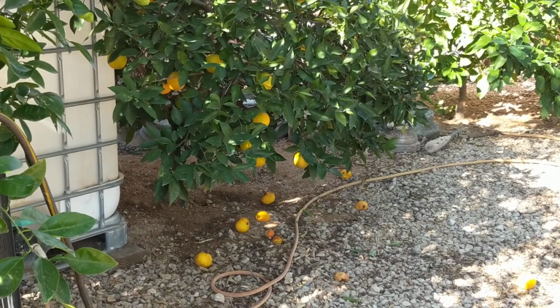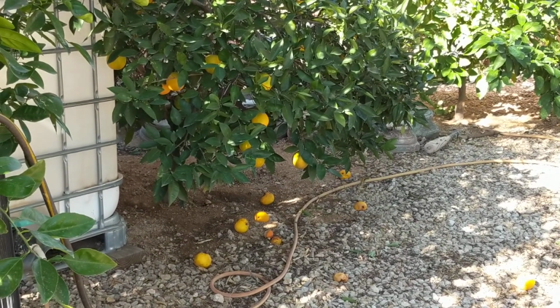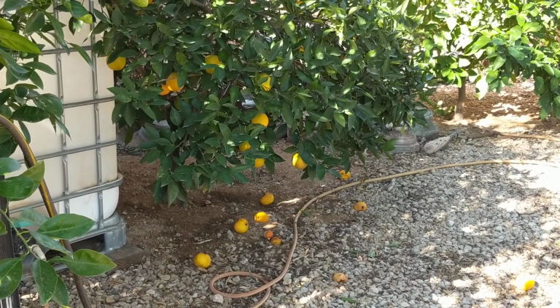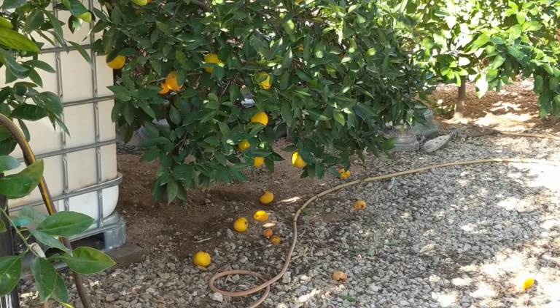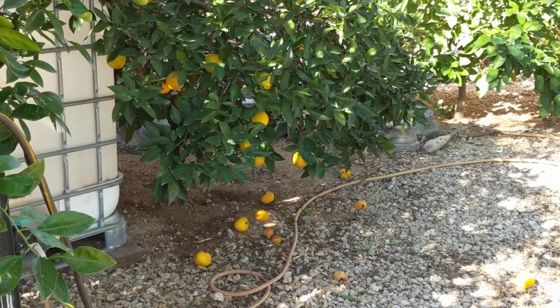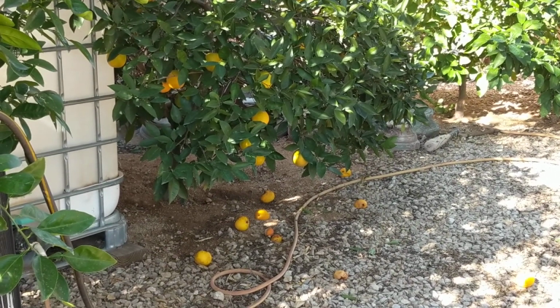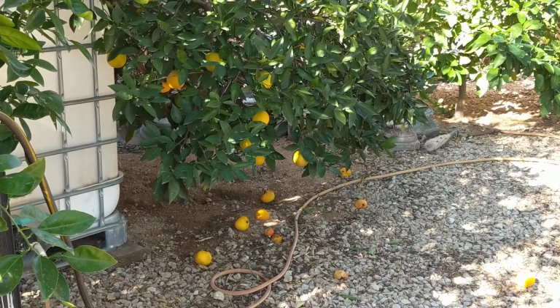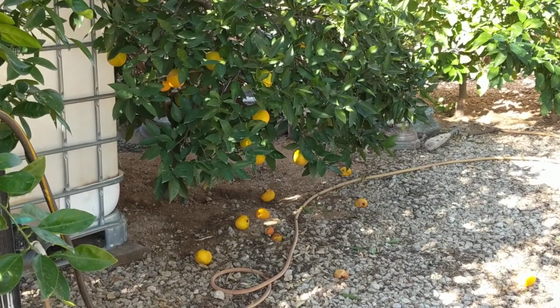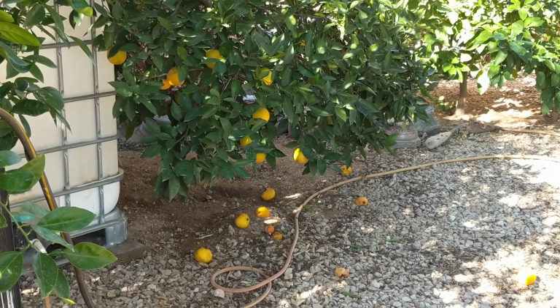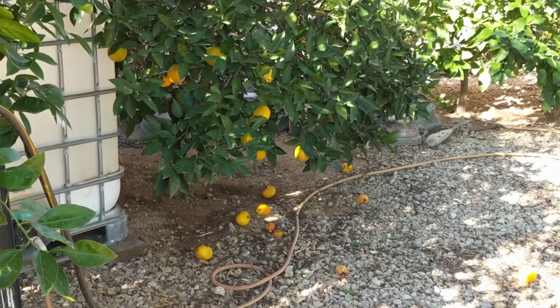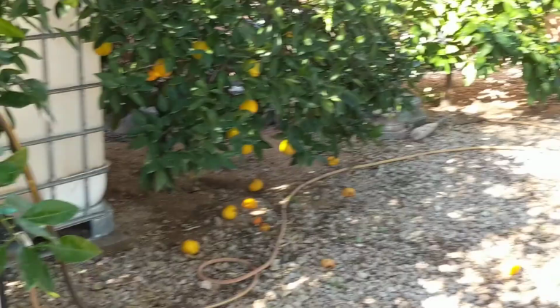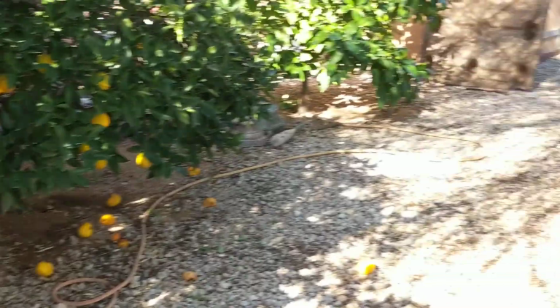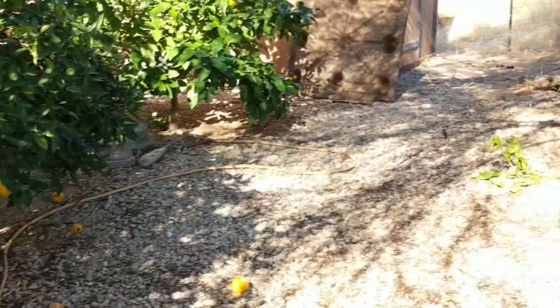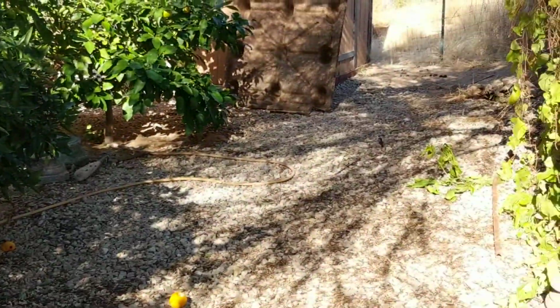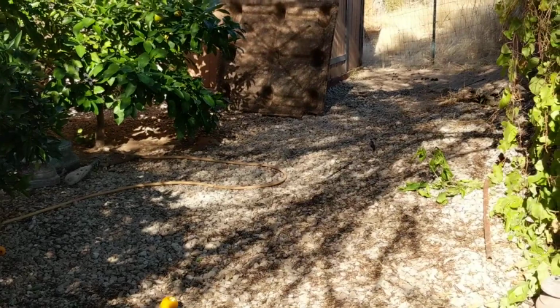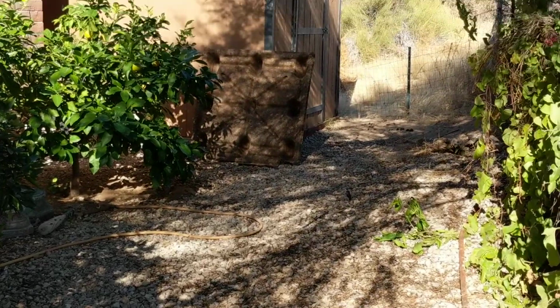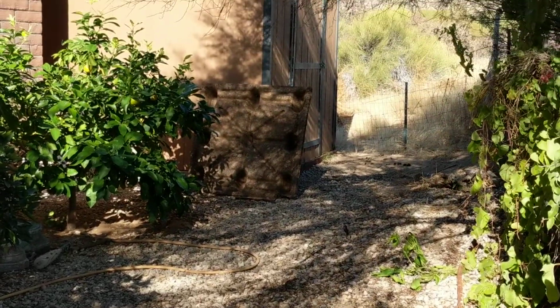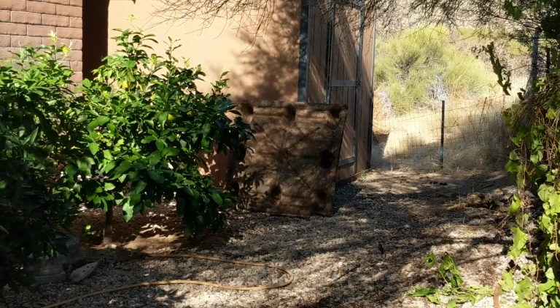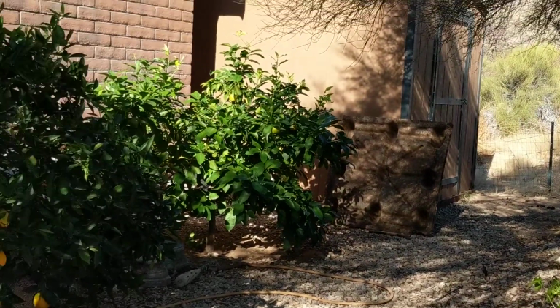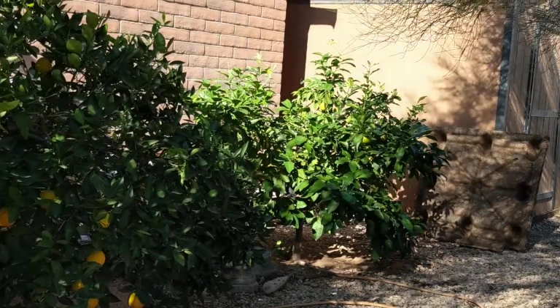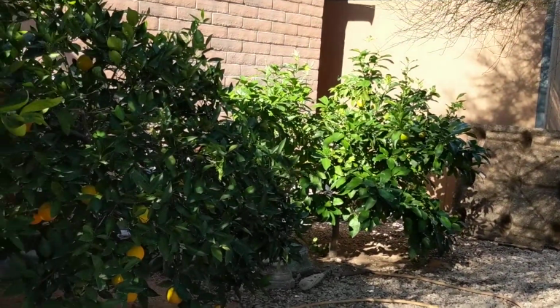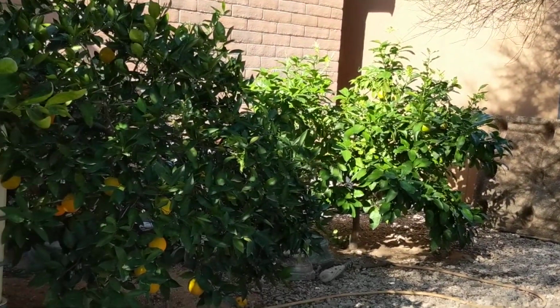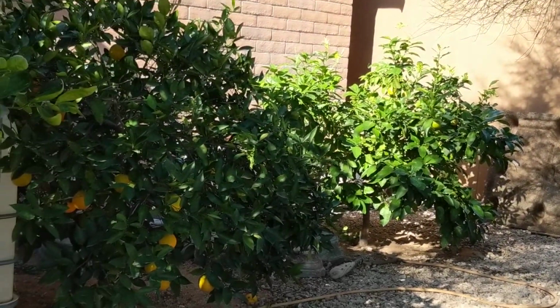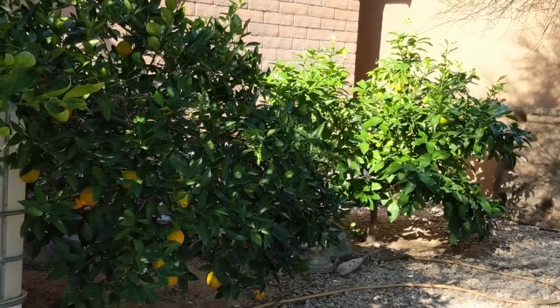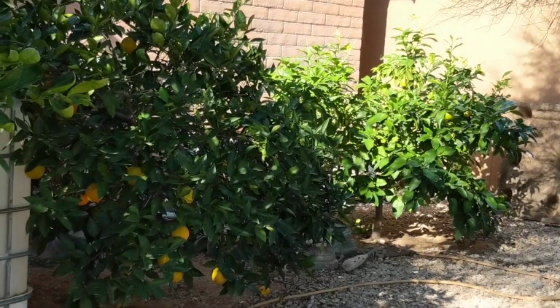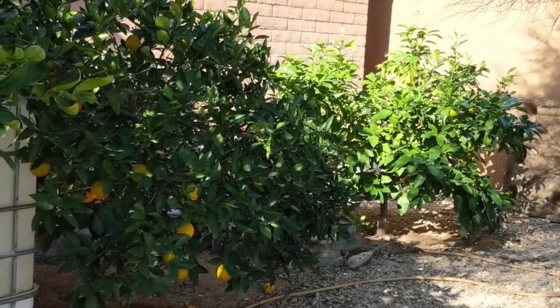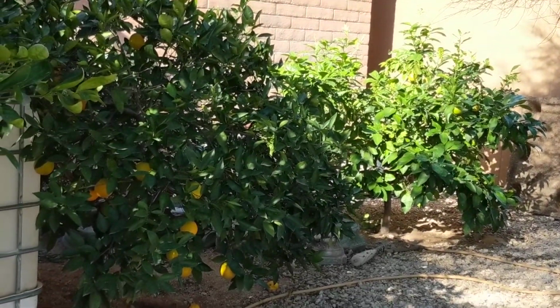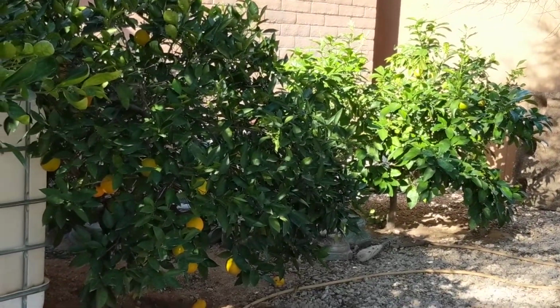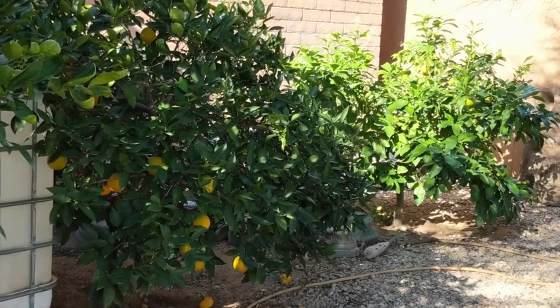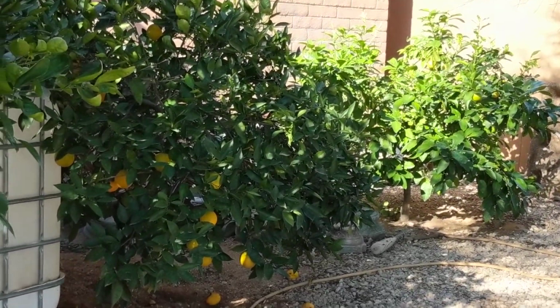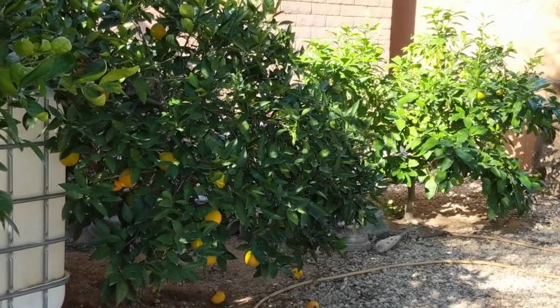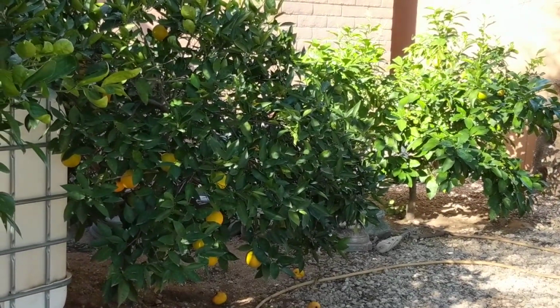If not the birds, the rats. If the javelinas could break through, they would clean me out overnight for what they could reach.